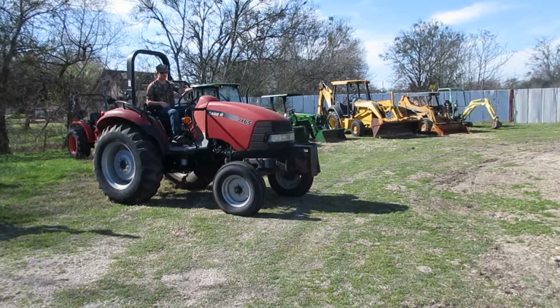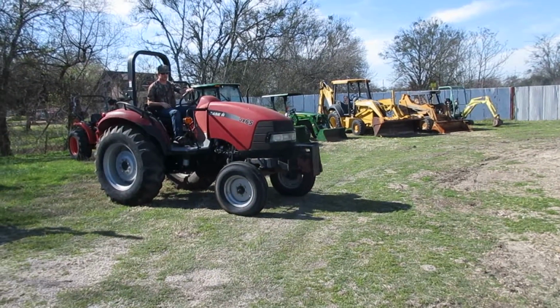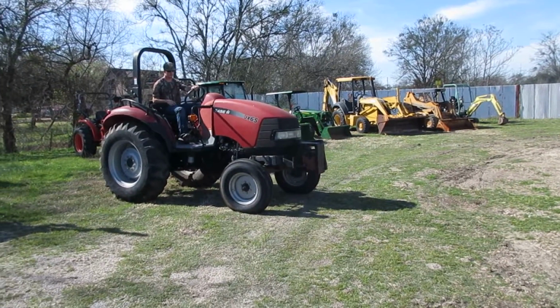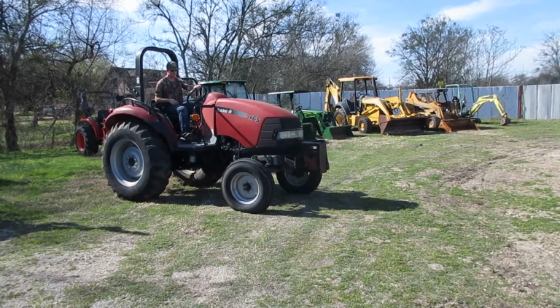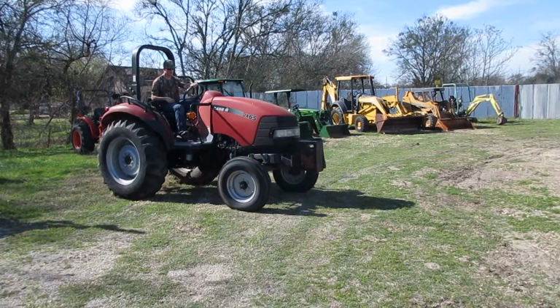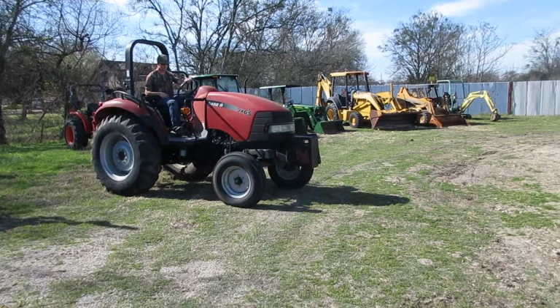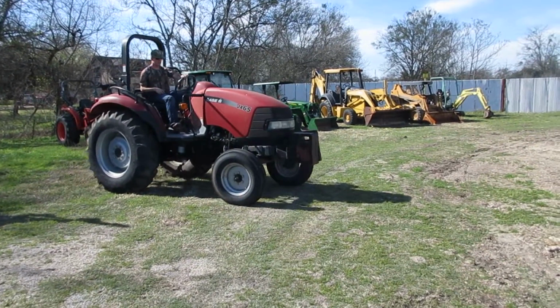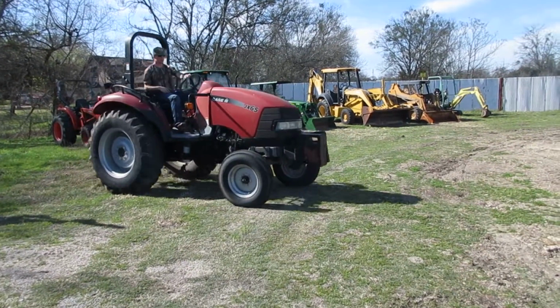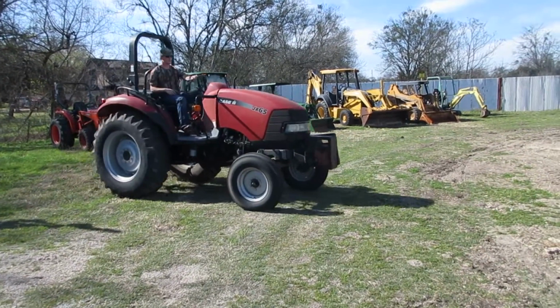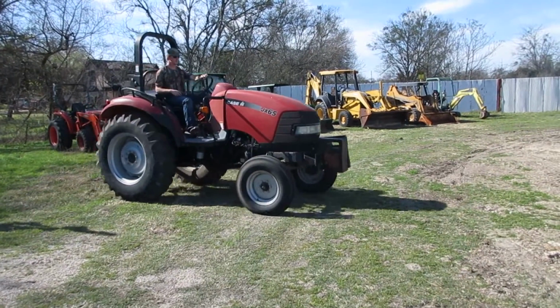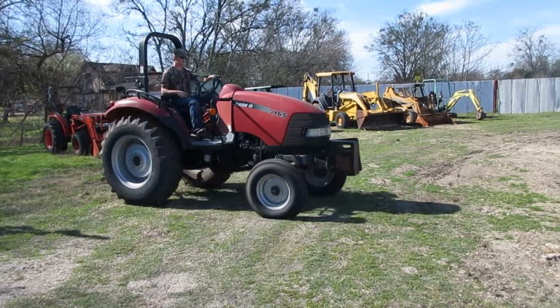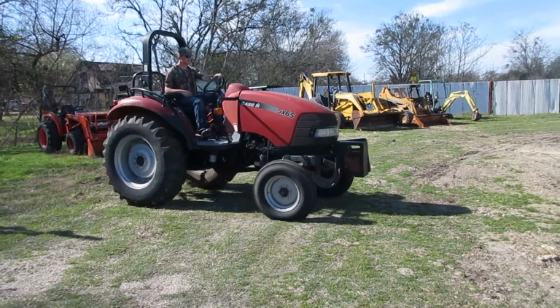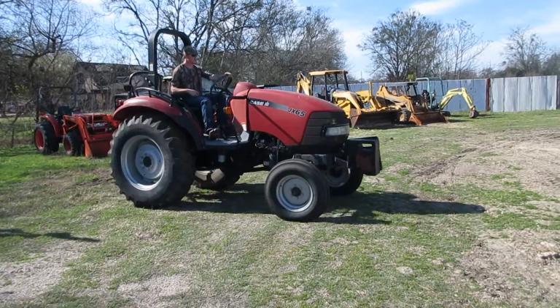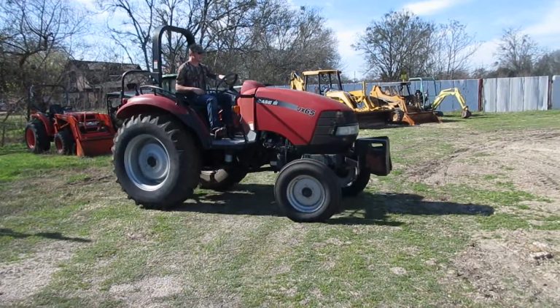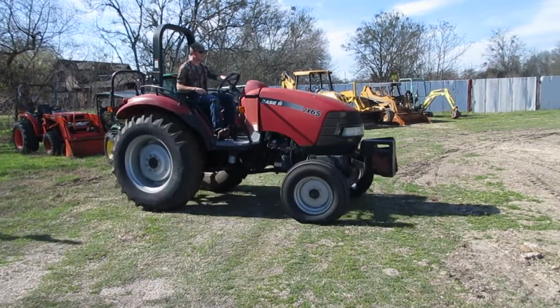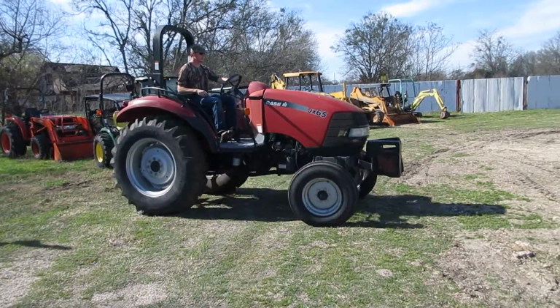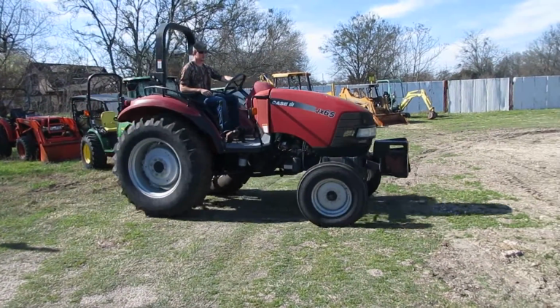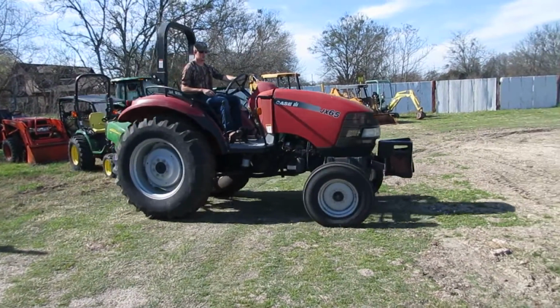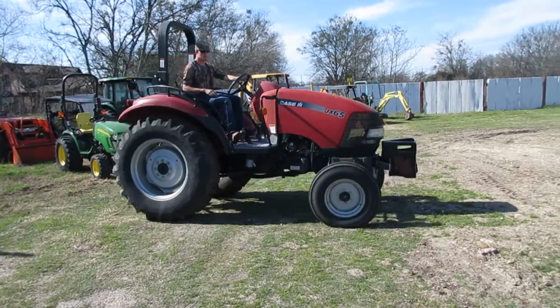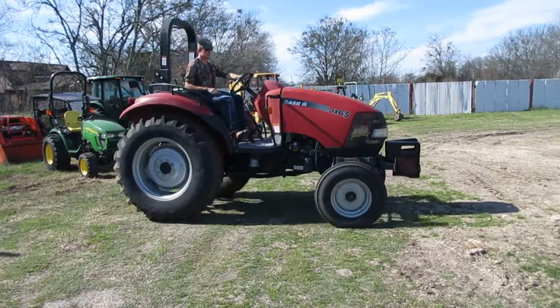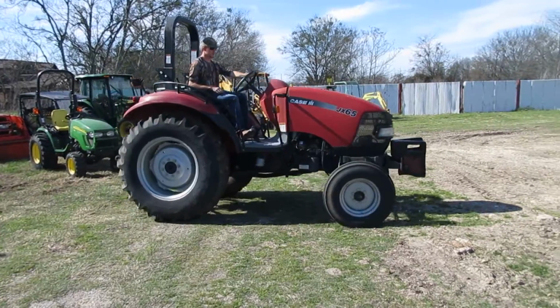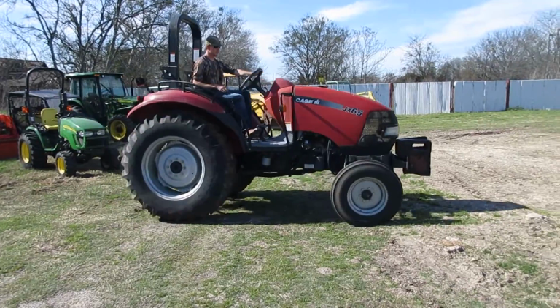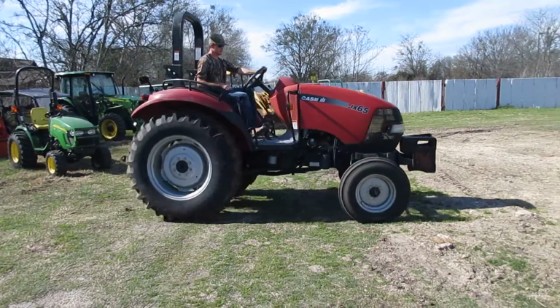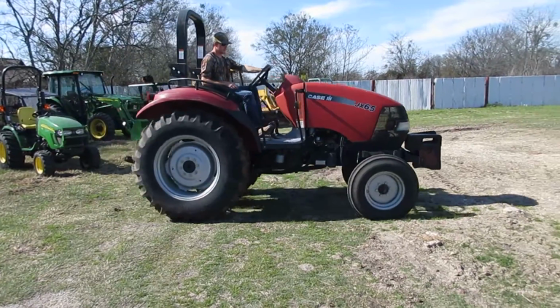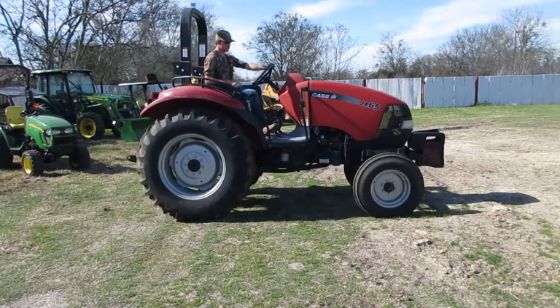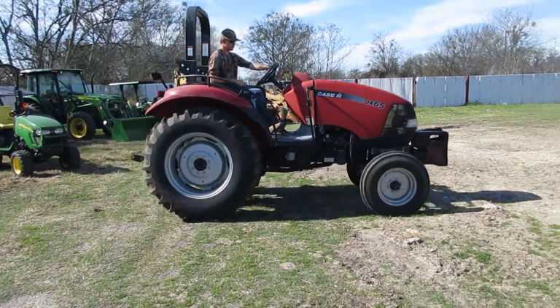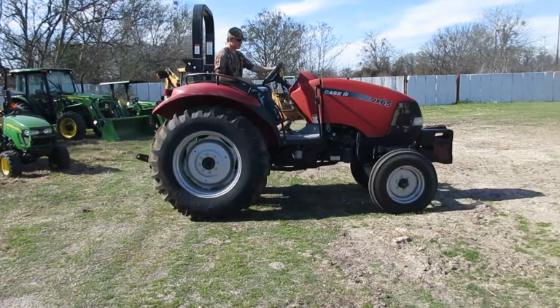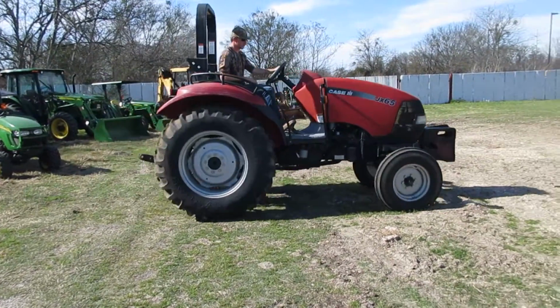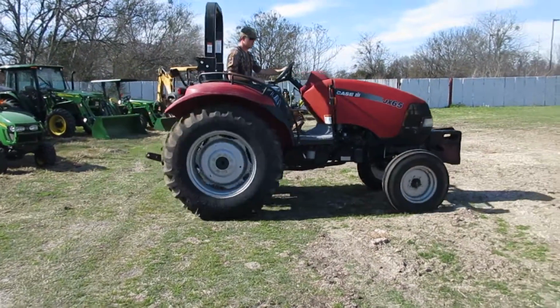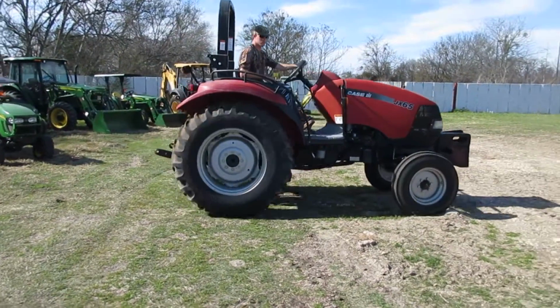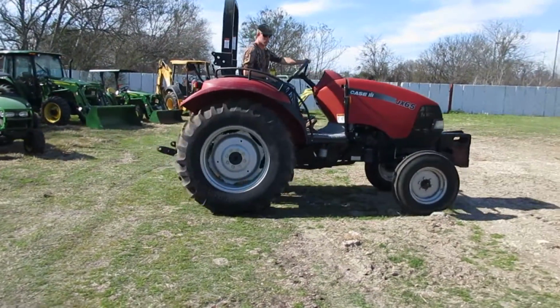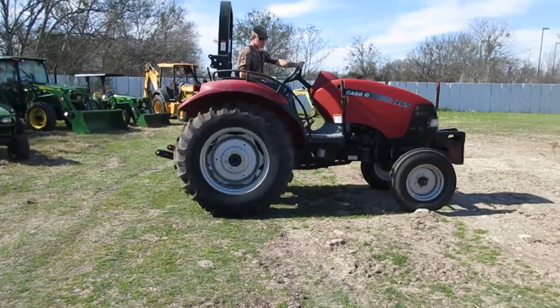Case JX65, front weight, good rubber, low low low hours, folks.